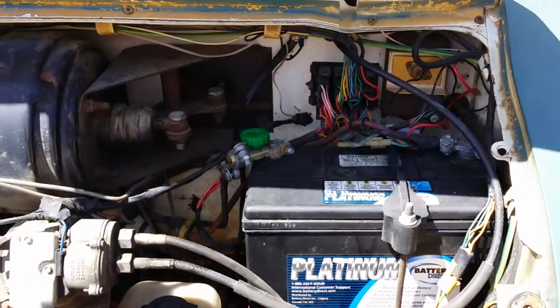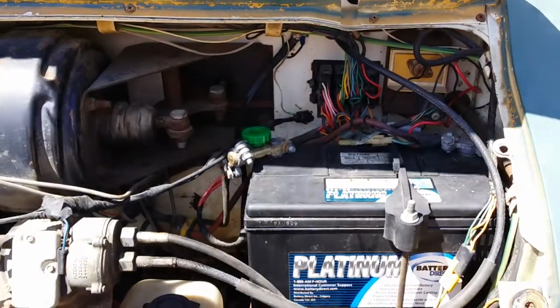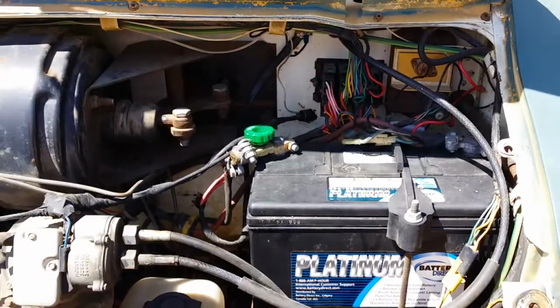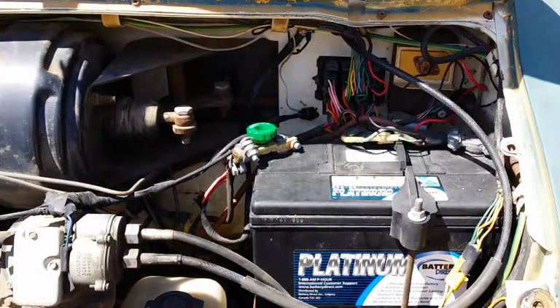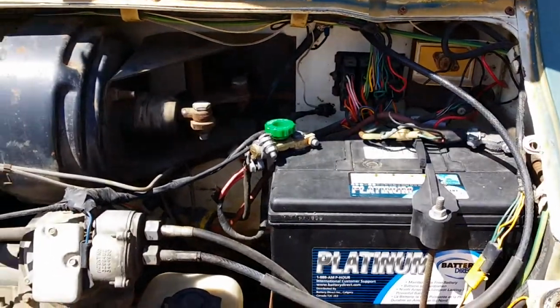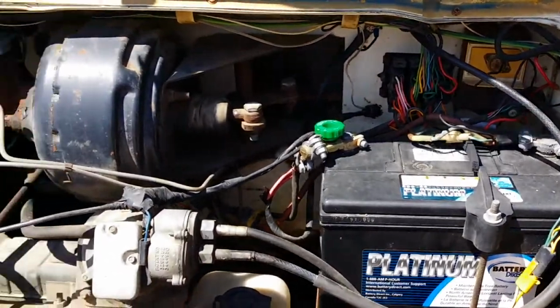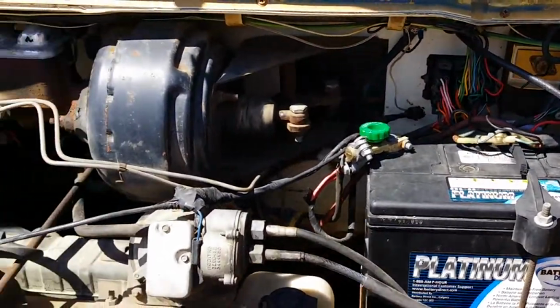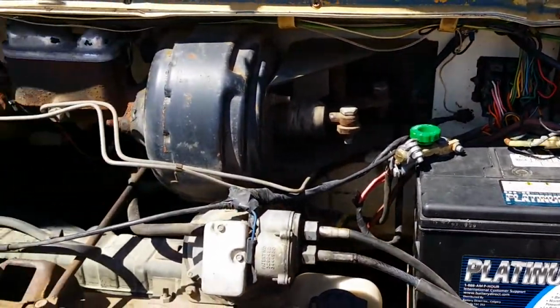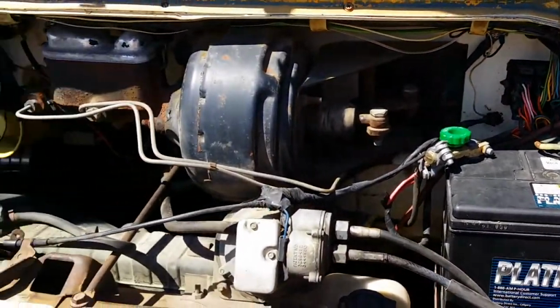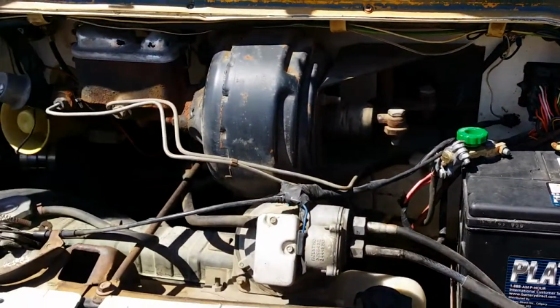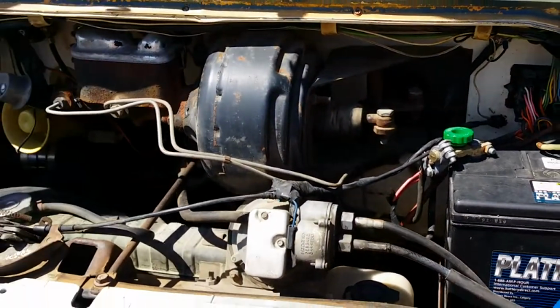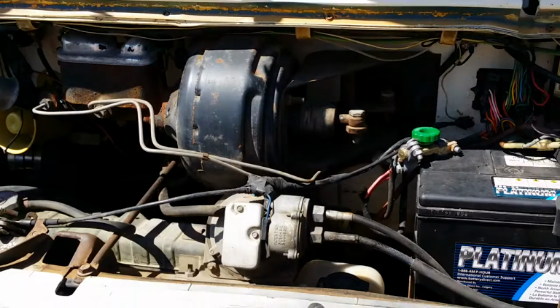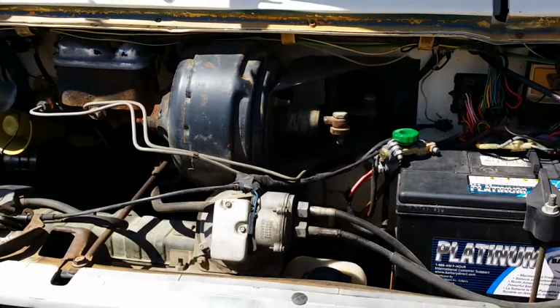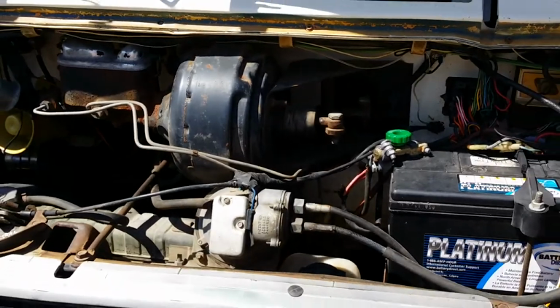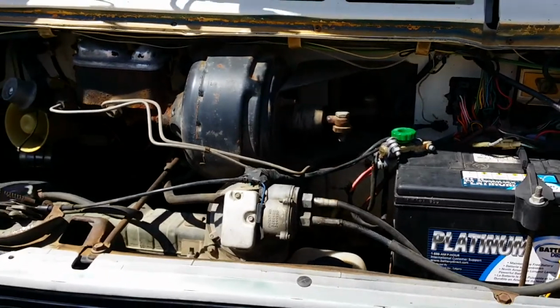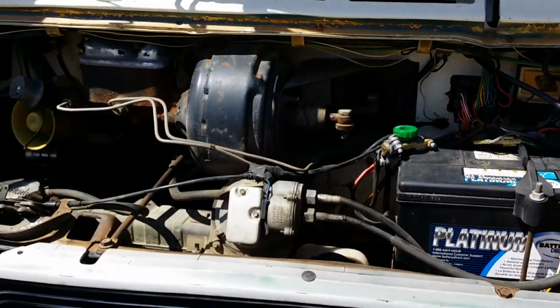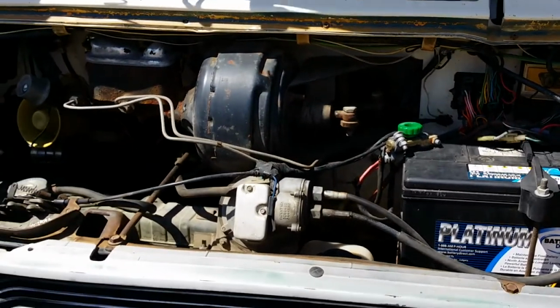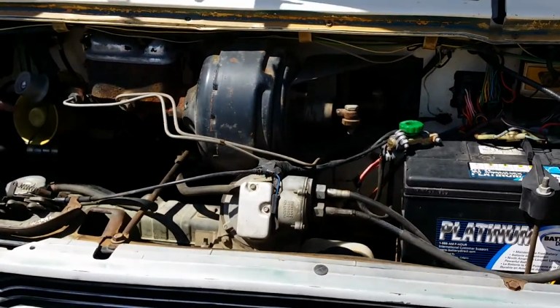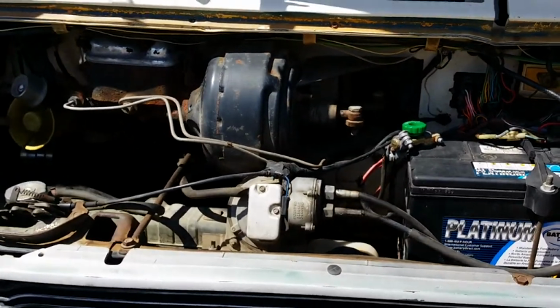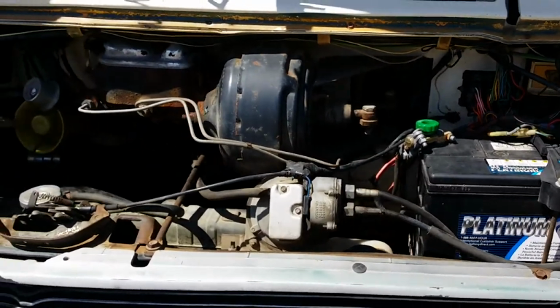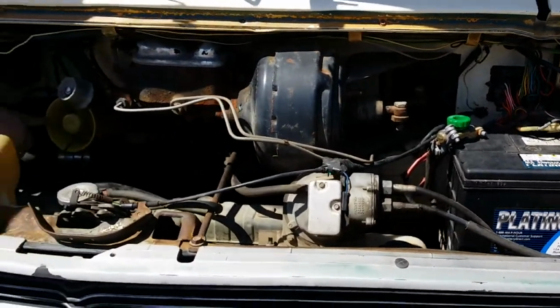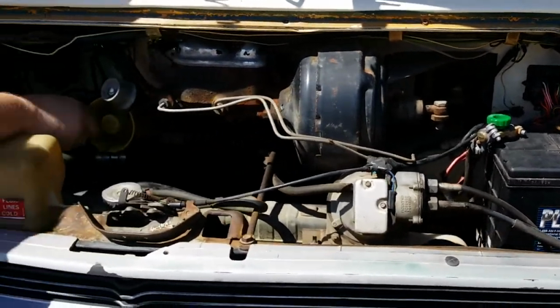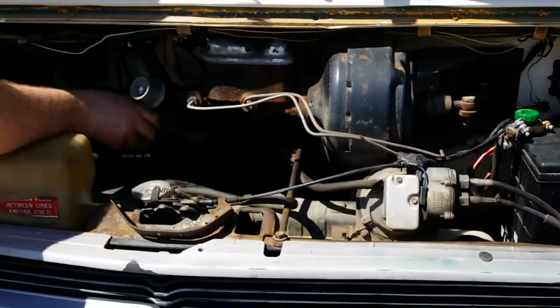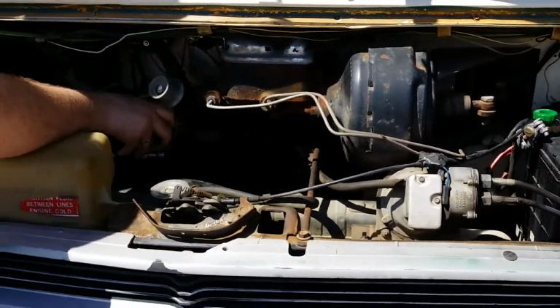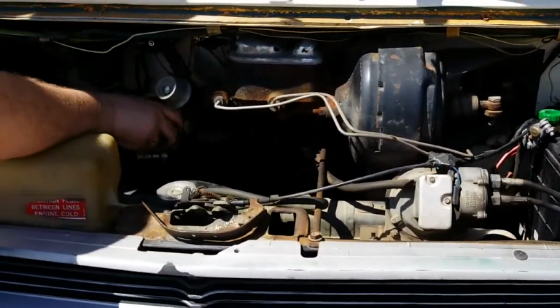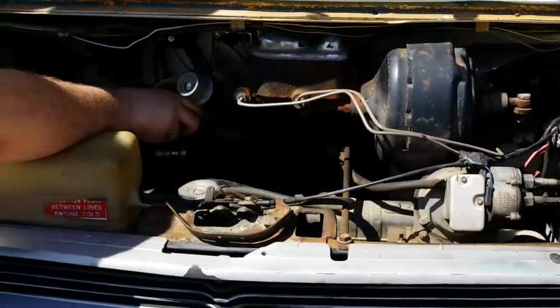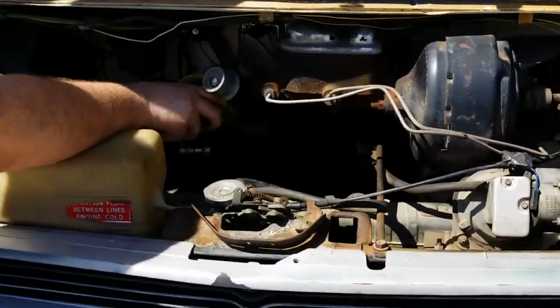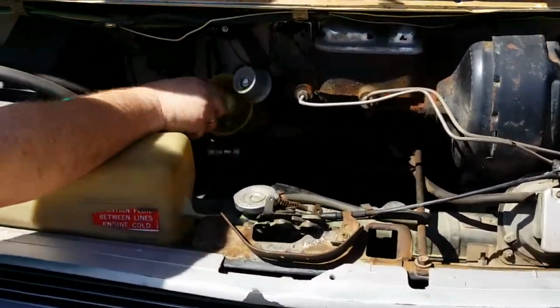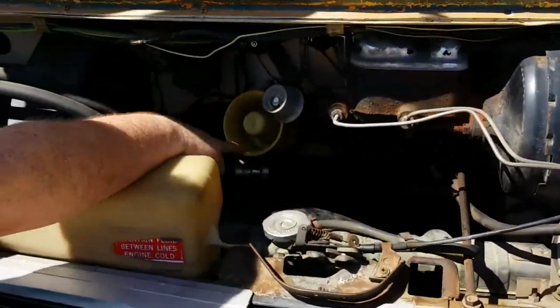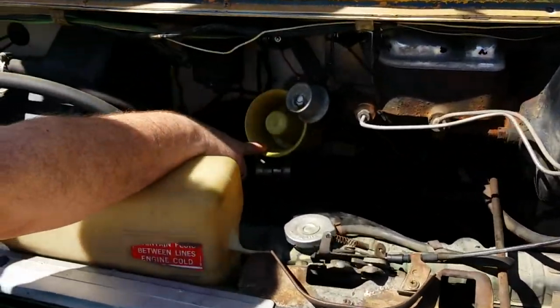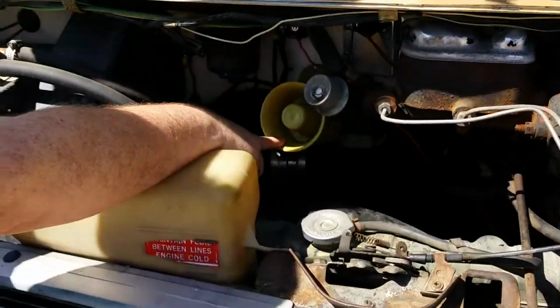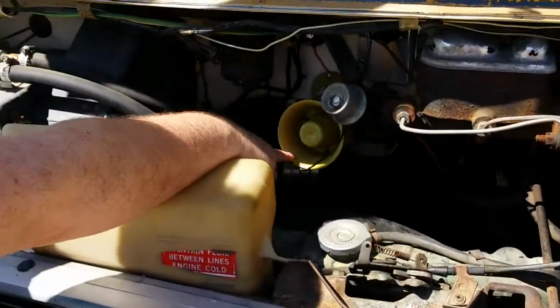Take a look at the engine. It's in decent shape. Over here there's a horn. I'll show you a little bit later what this horn does.